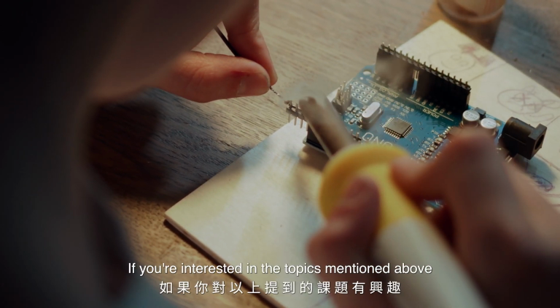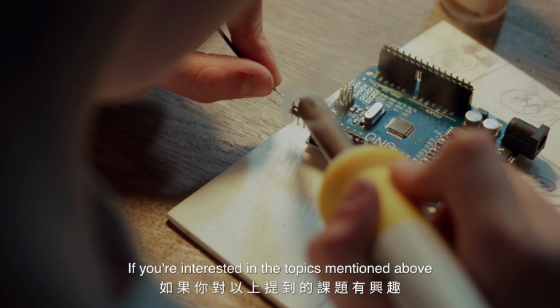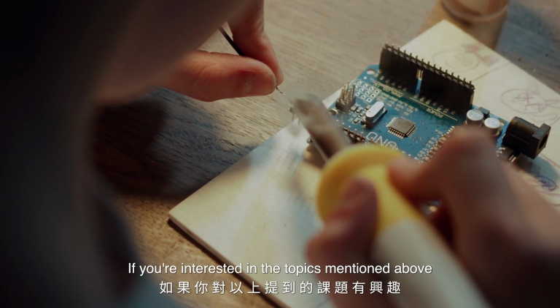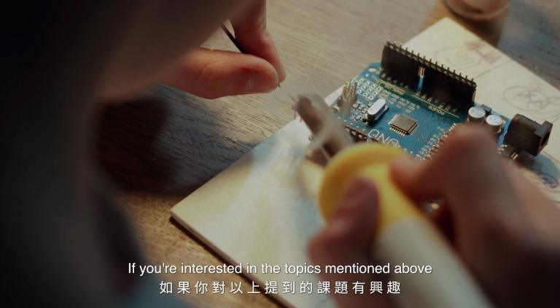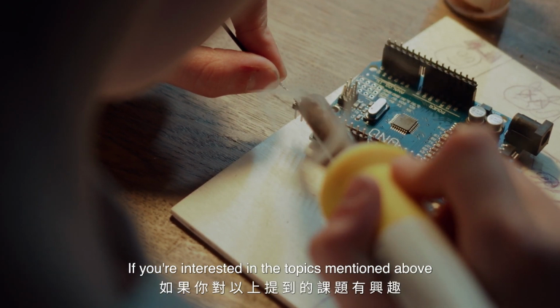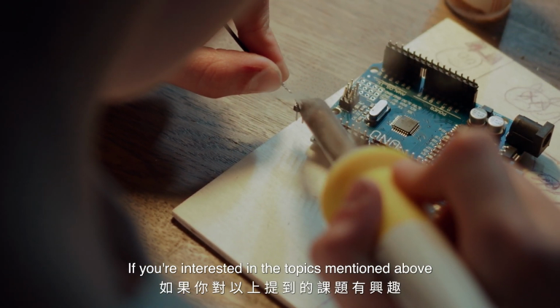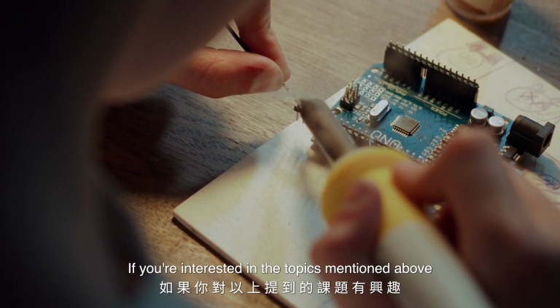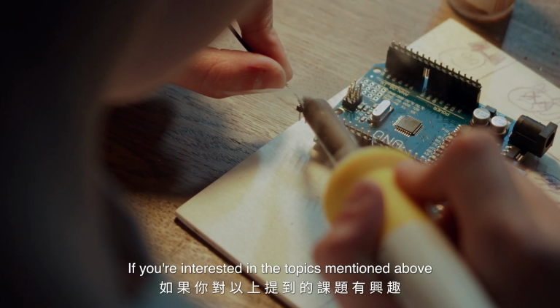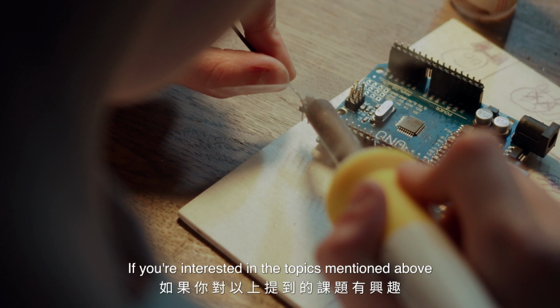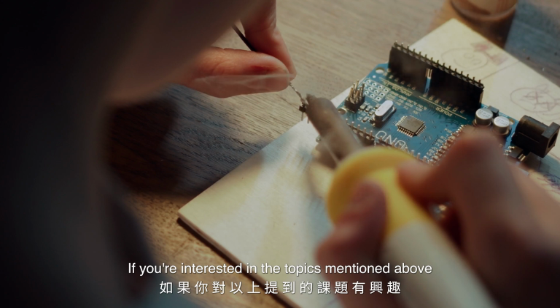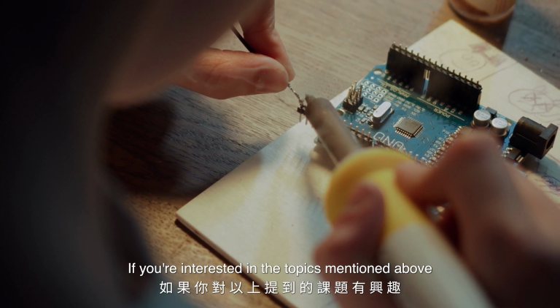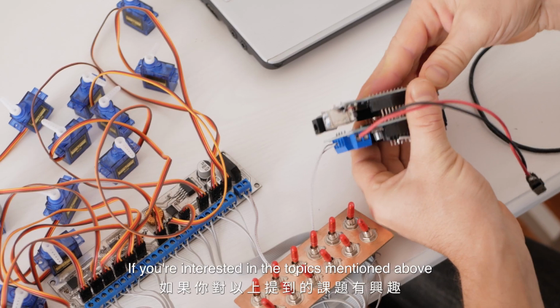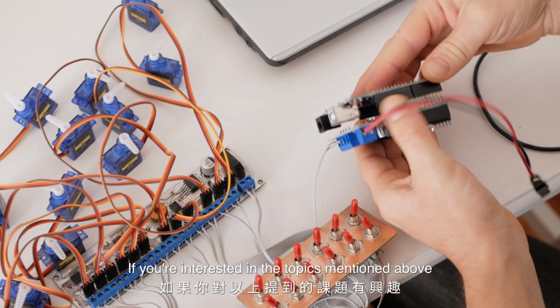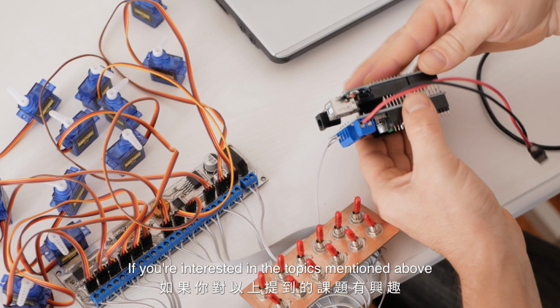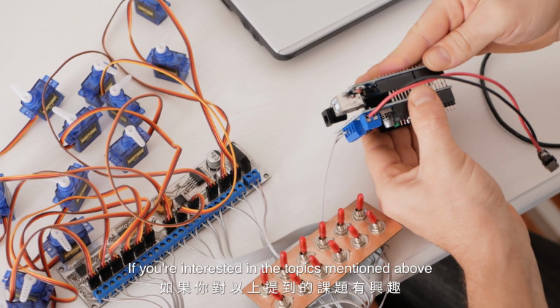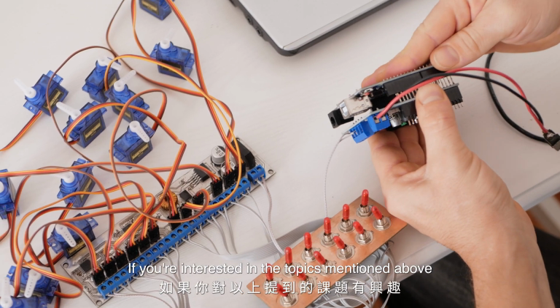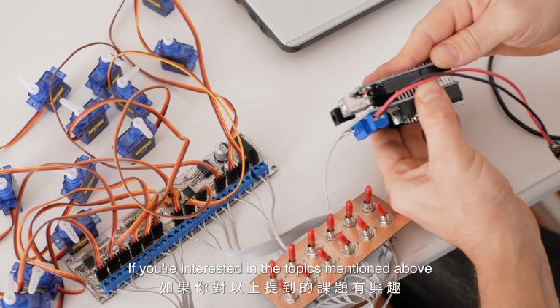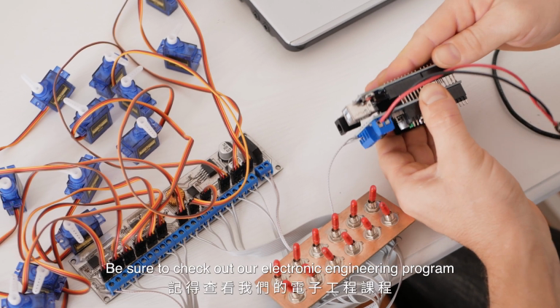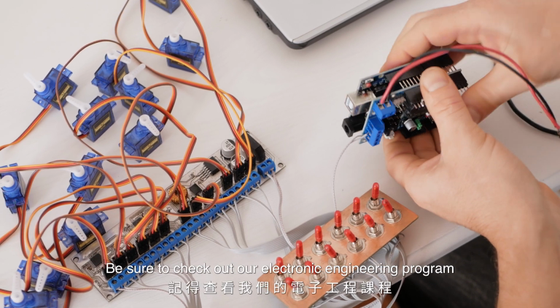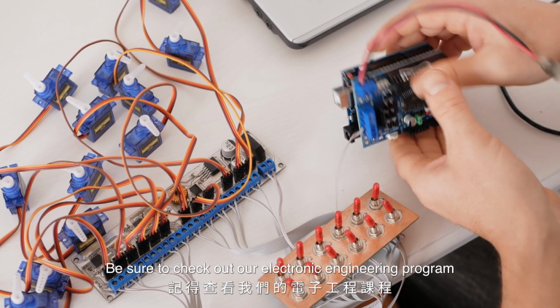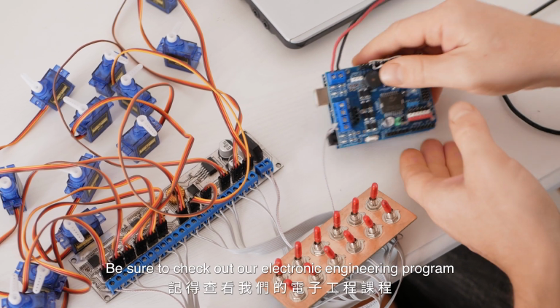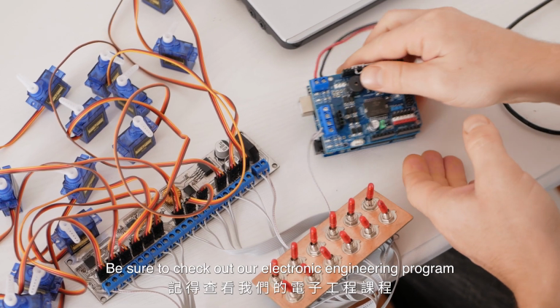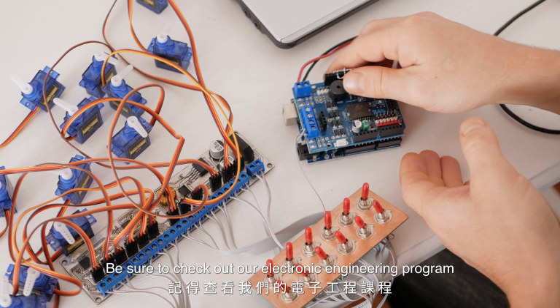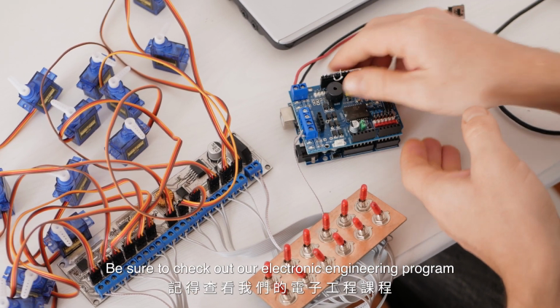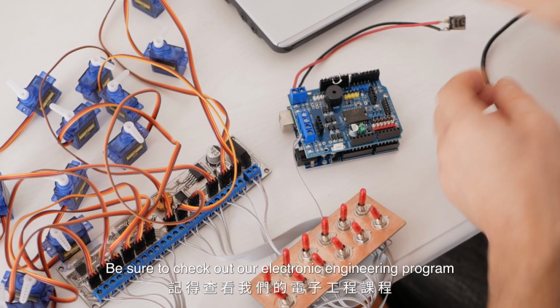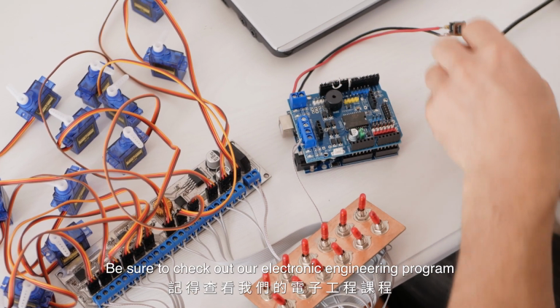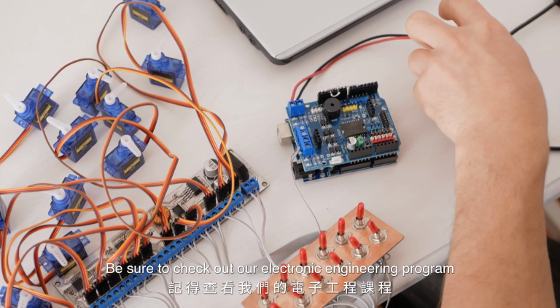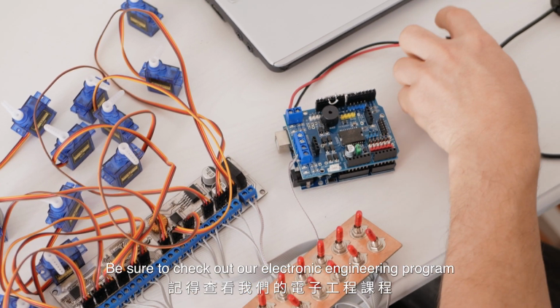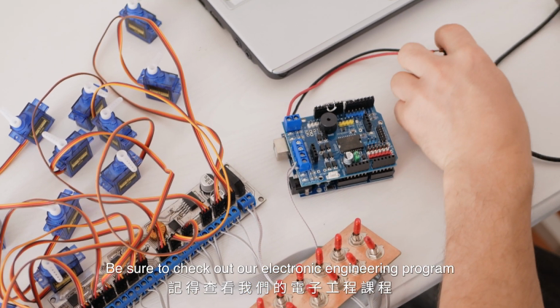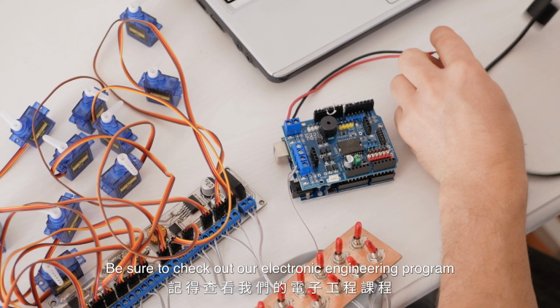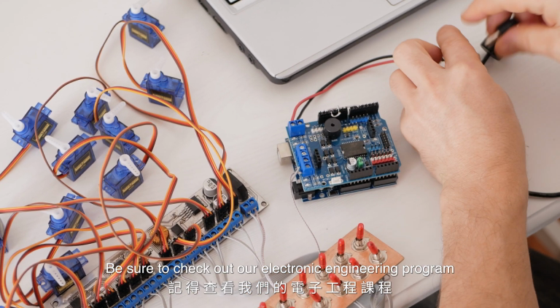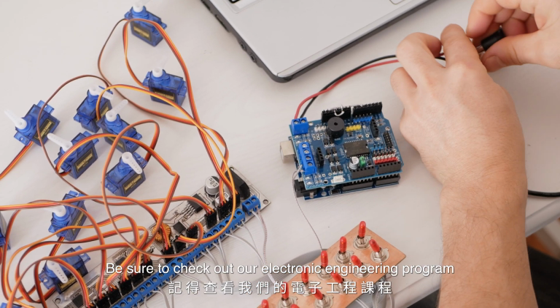If you're interested in the topics mentioned above, be sure to check out our electronic engineering program.